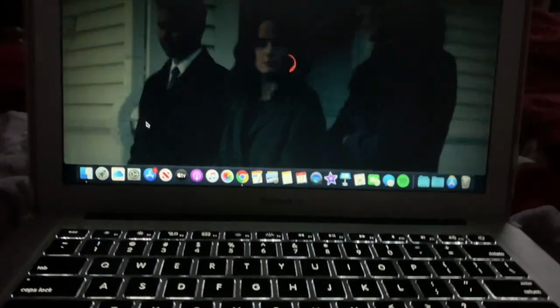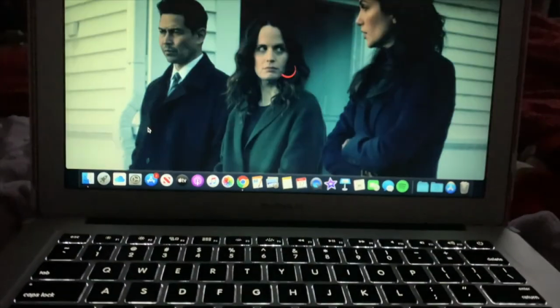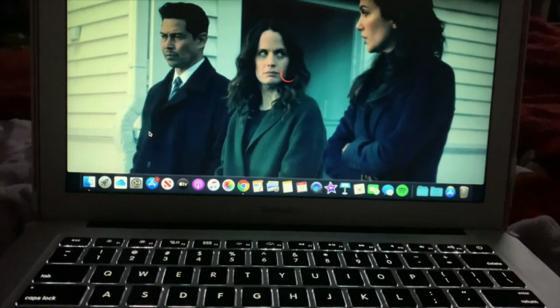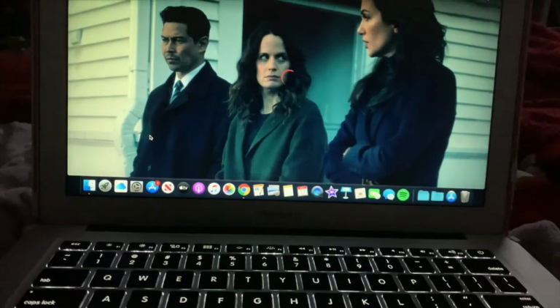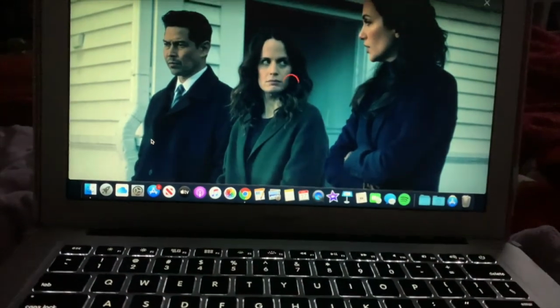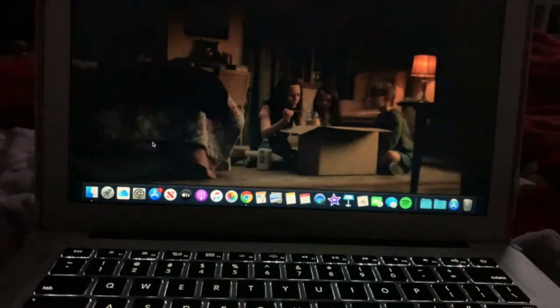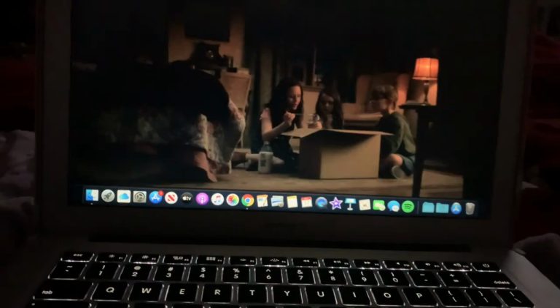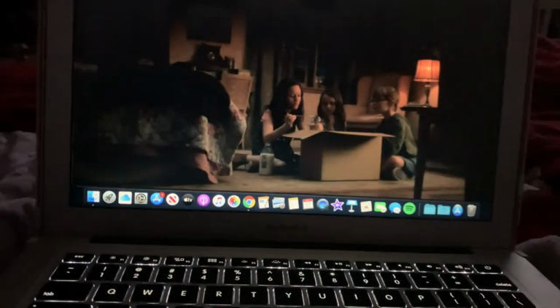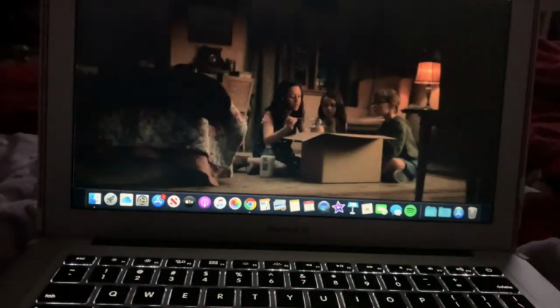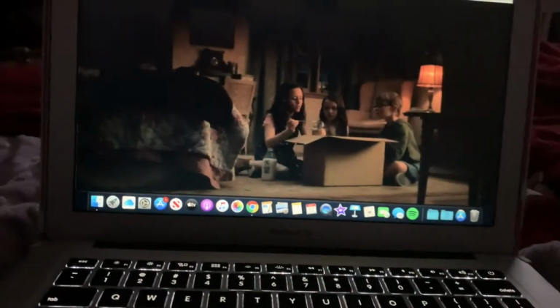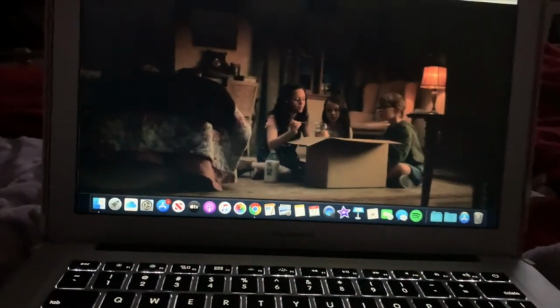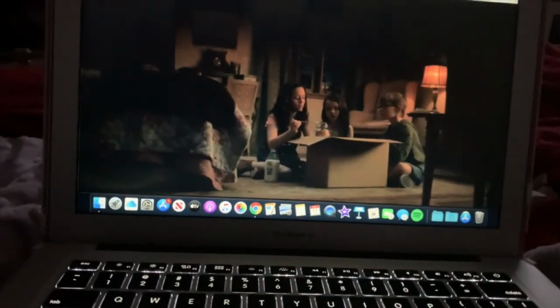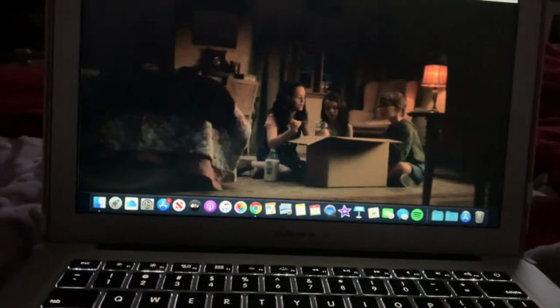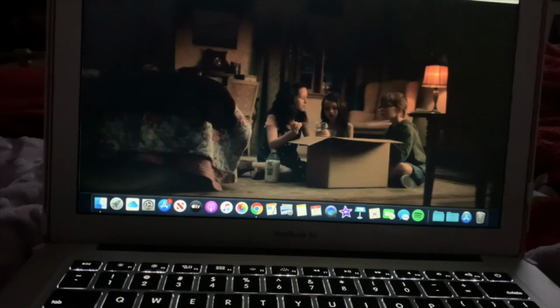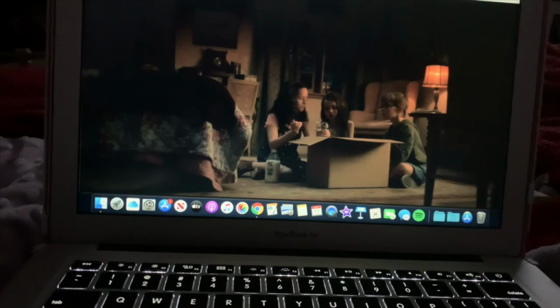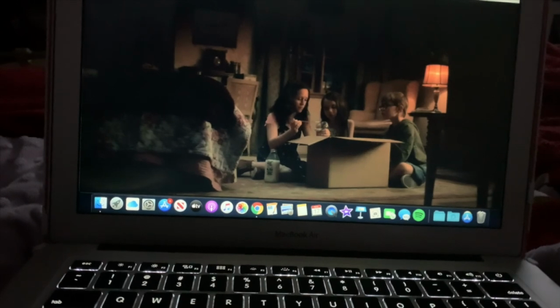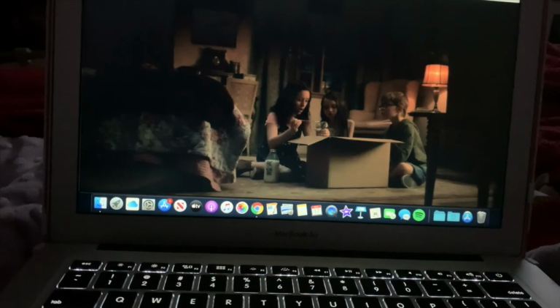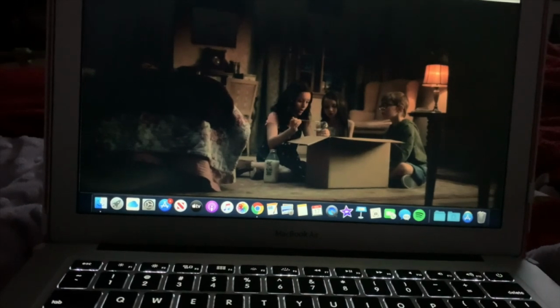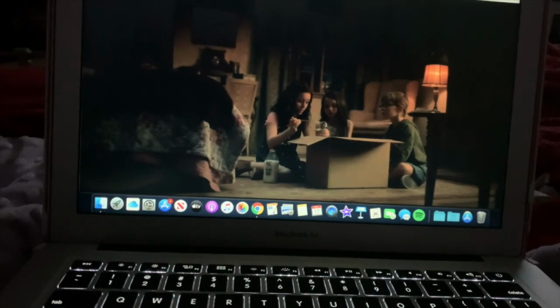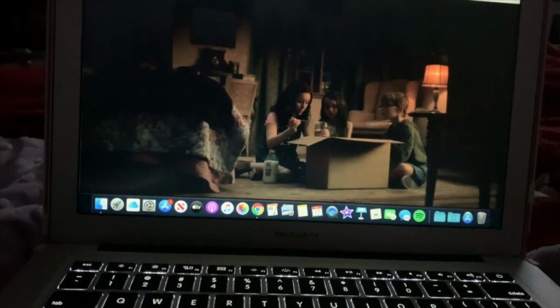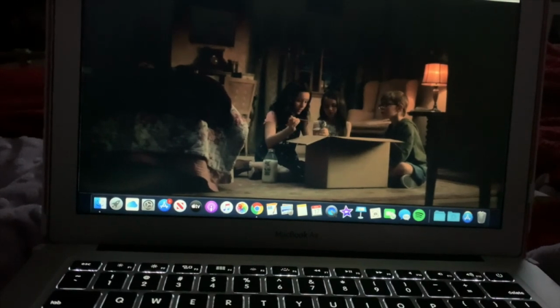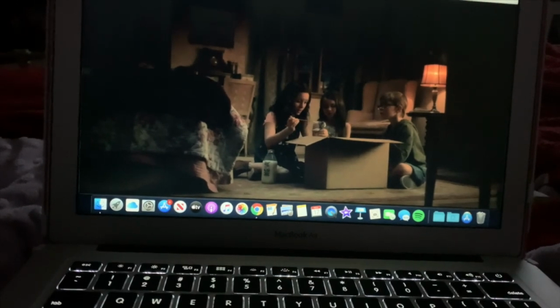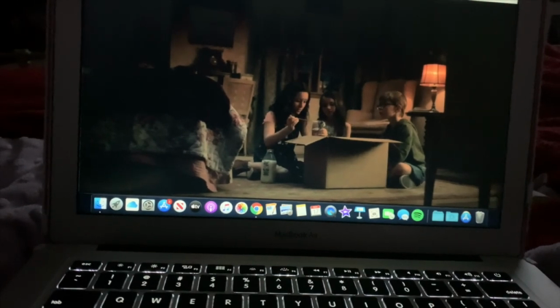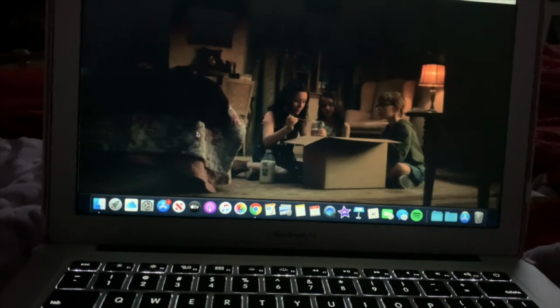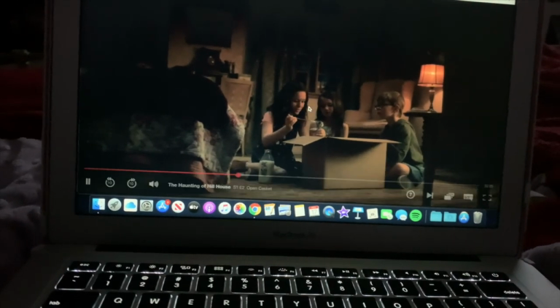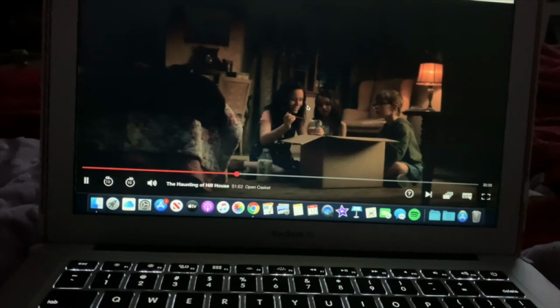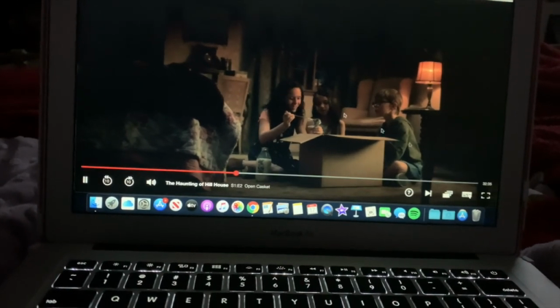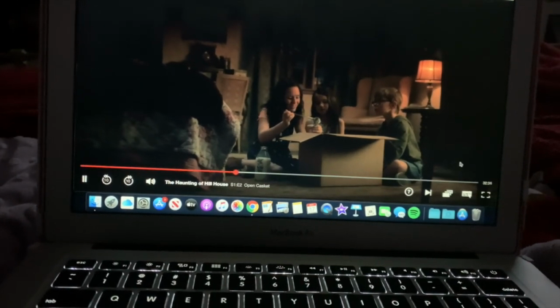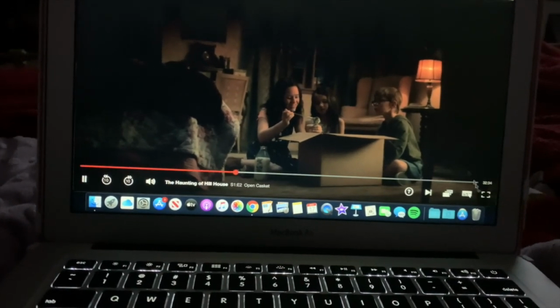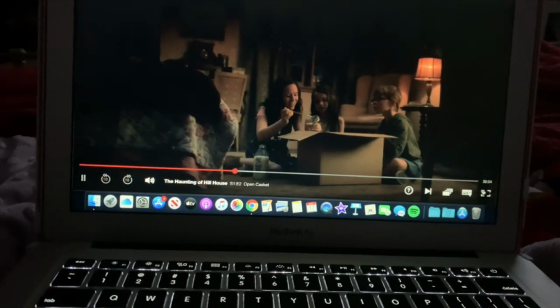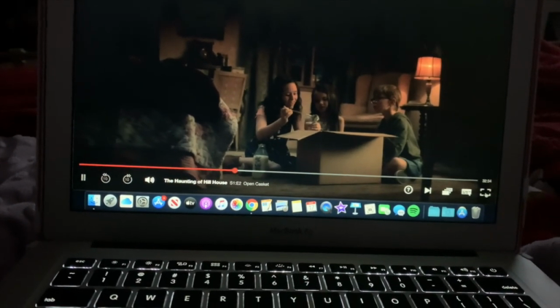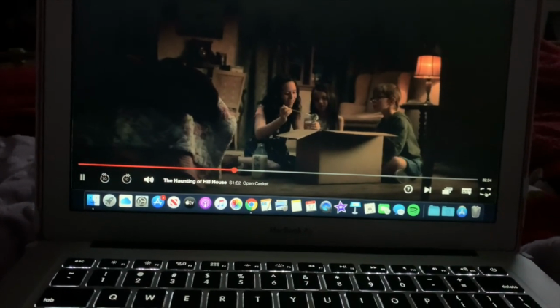Next I'm going to hop in bed, grab my laptop, and watch some Netflix. Currently I'm re-watching The Haunting of Hill House, which is one of my absolute favorite series, and I usually end up falling asleep halfway through the episode.